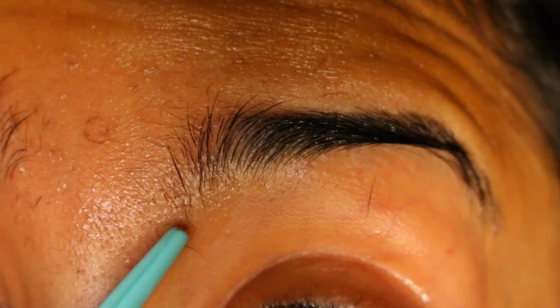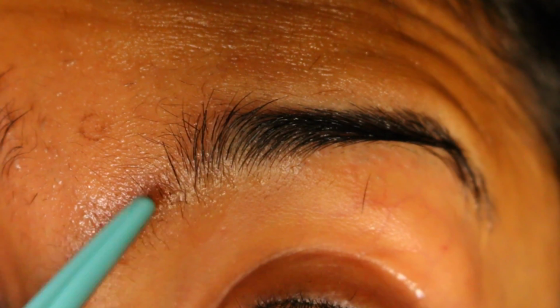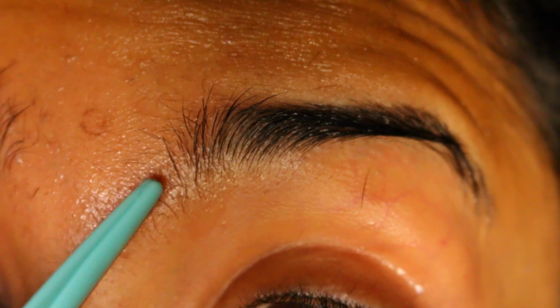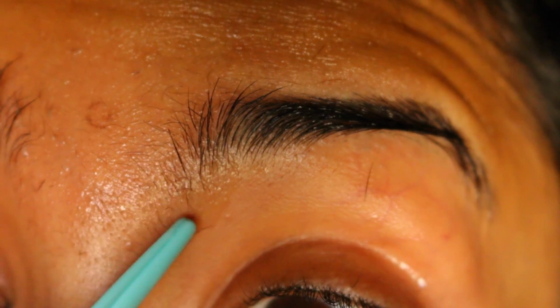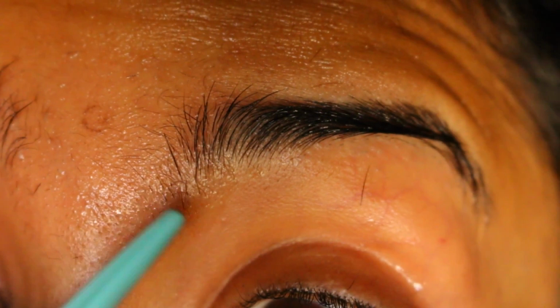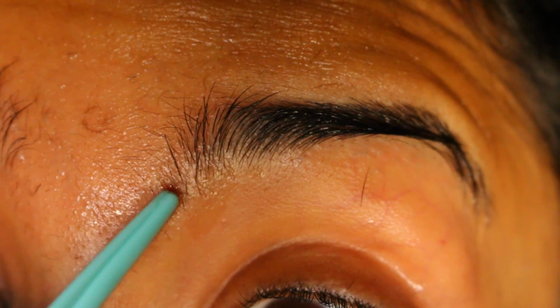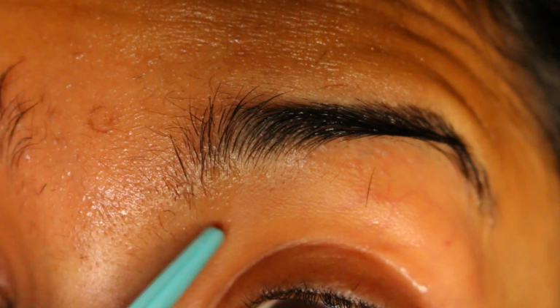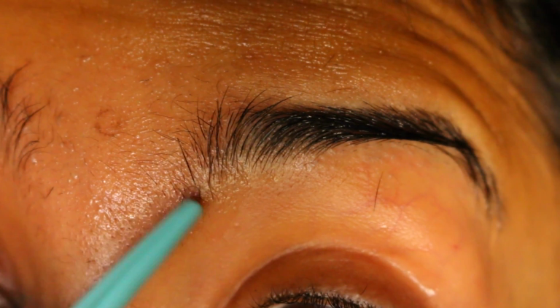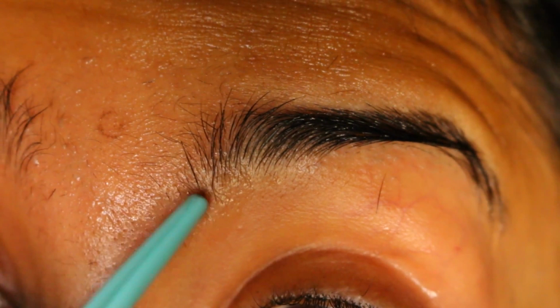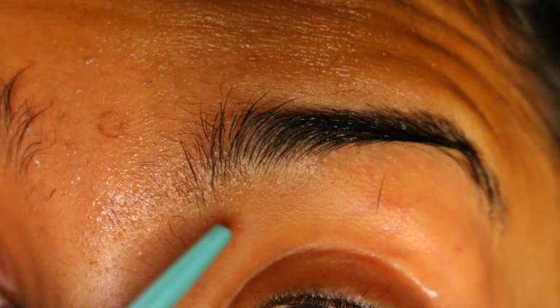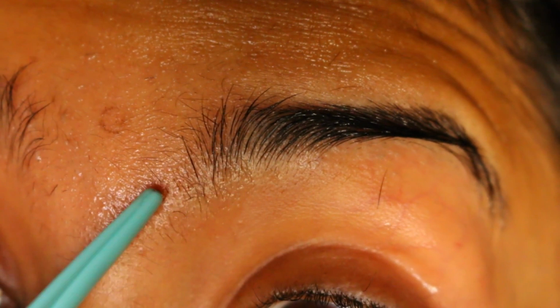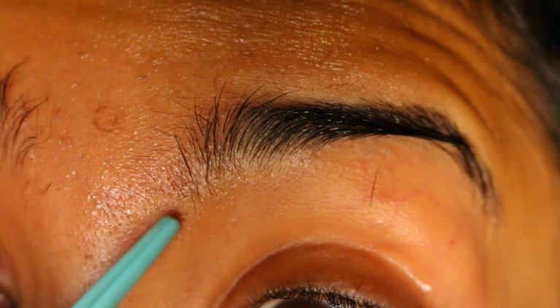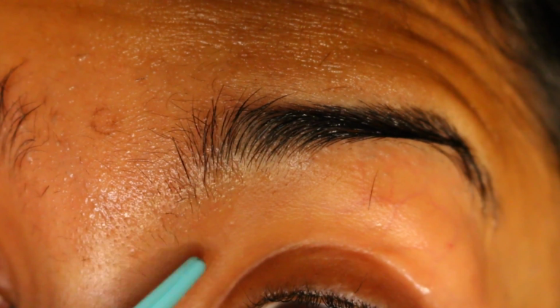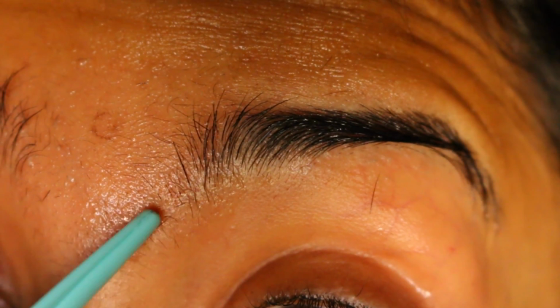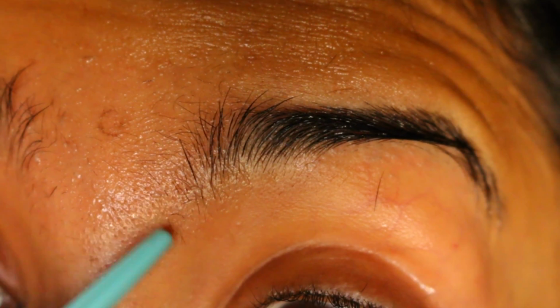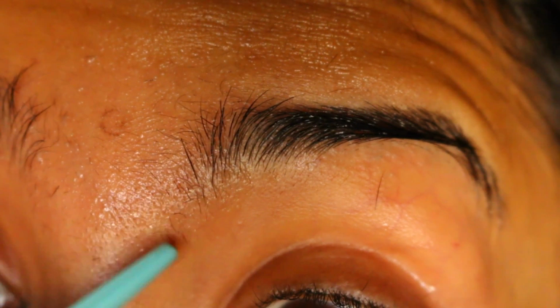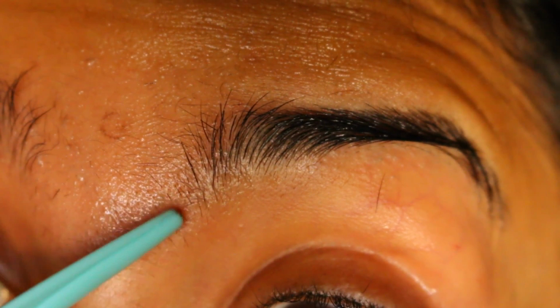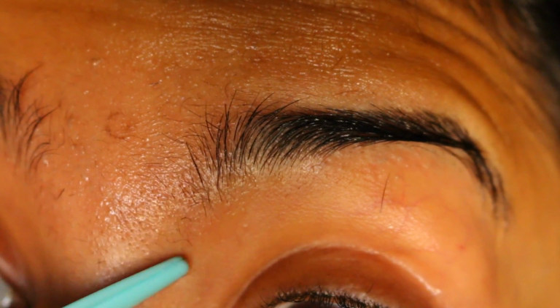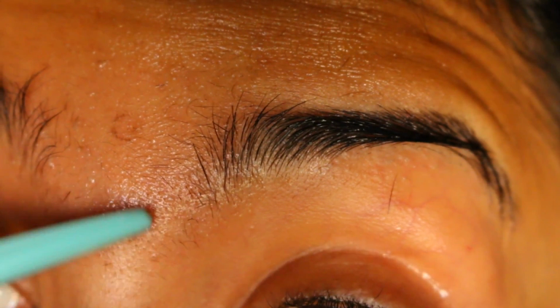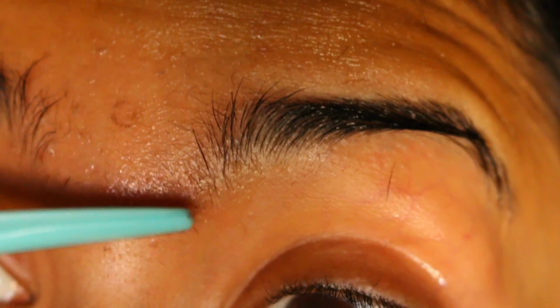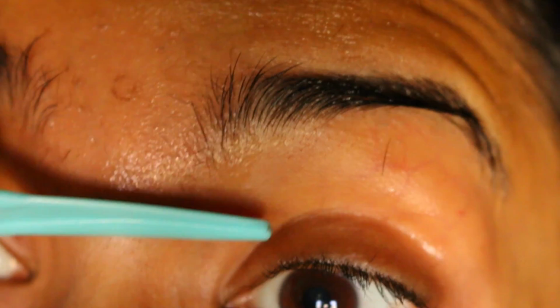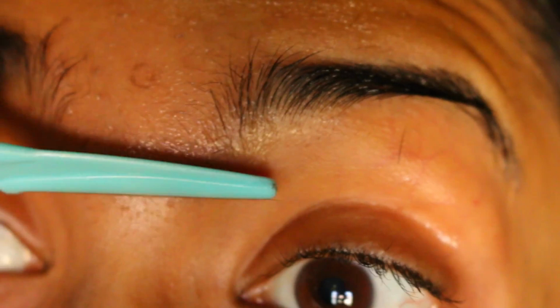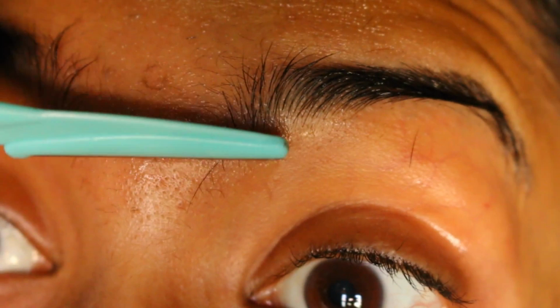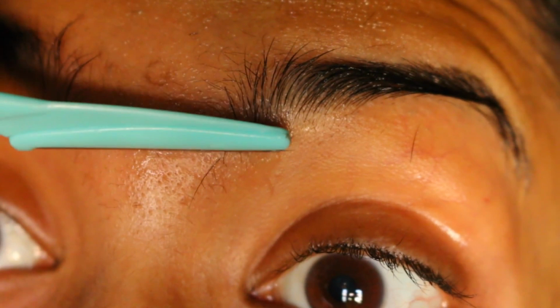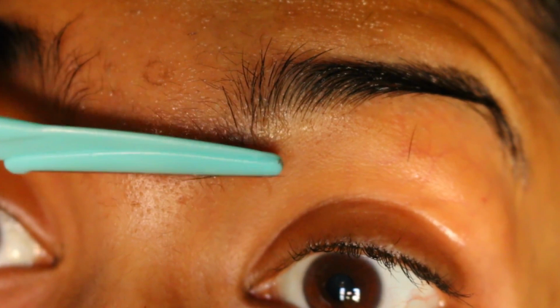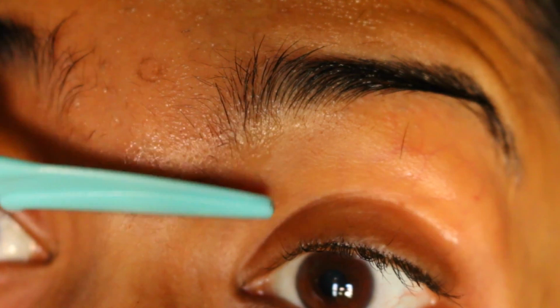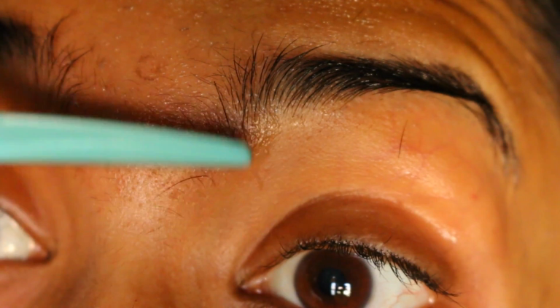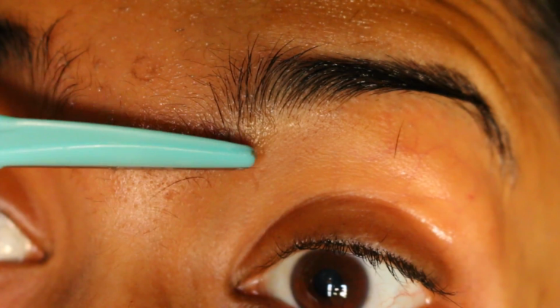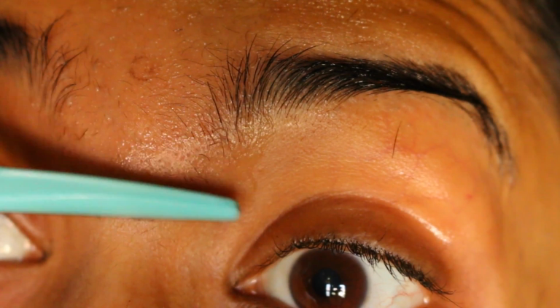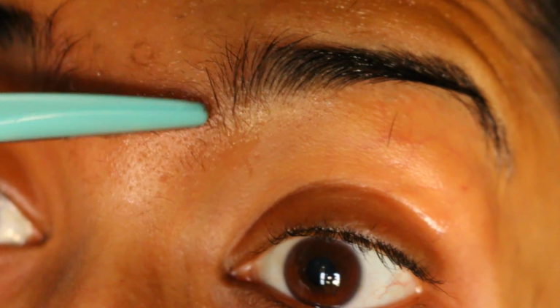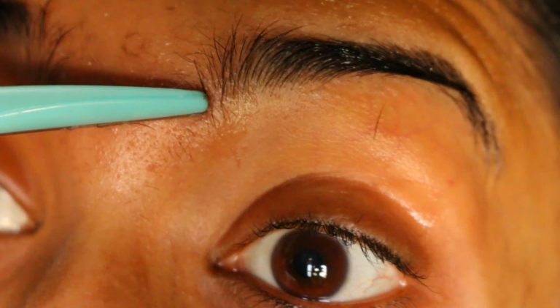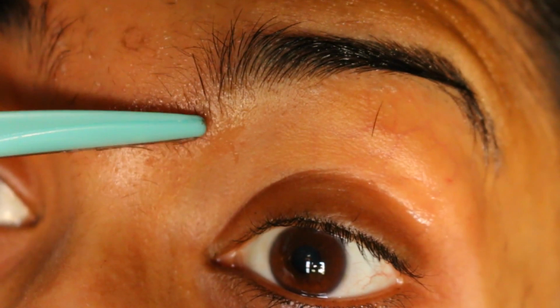Then I move on to this part which, if I let the hair grow, it'll look like I have a unibrow. I don't like it so I'm just removing the hair over there as well.